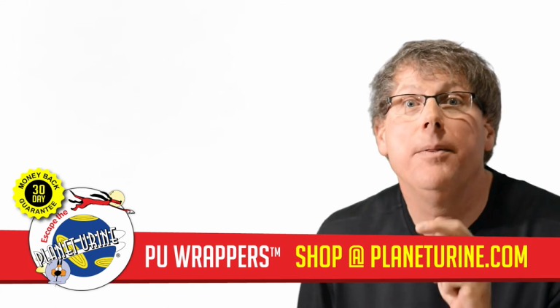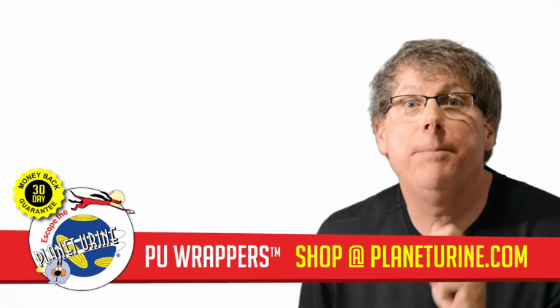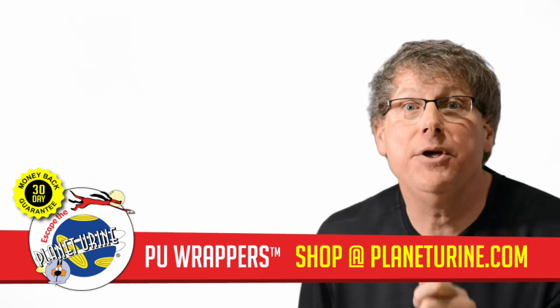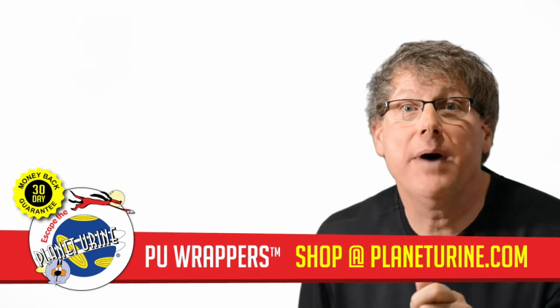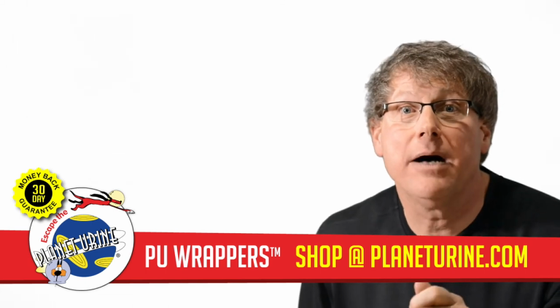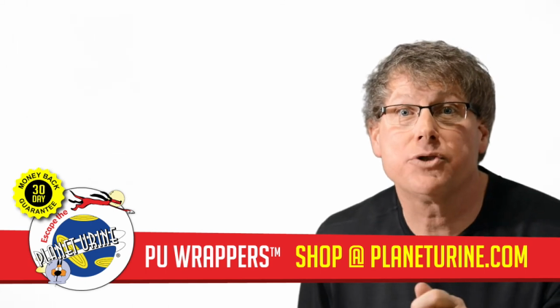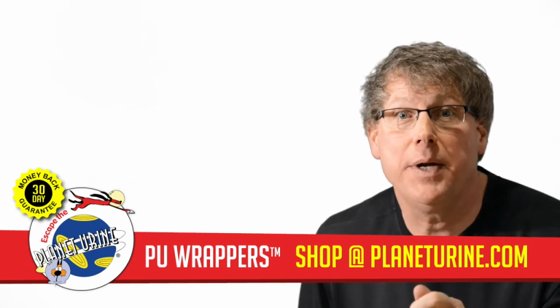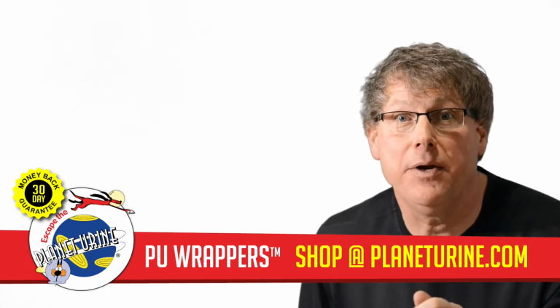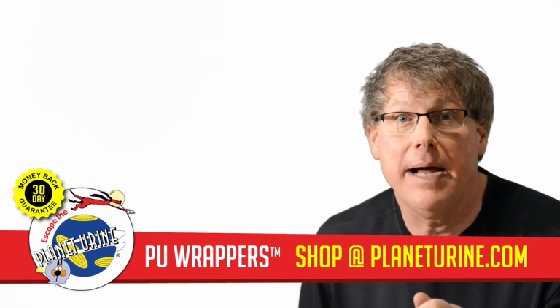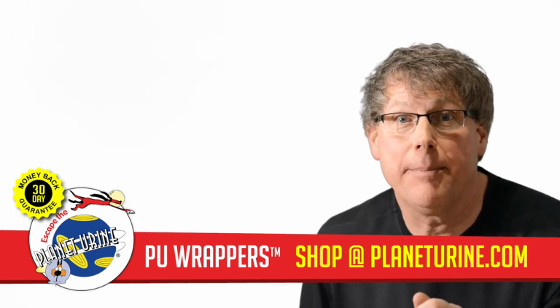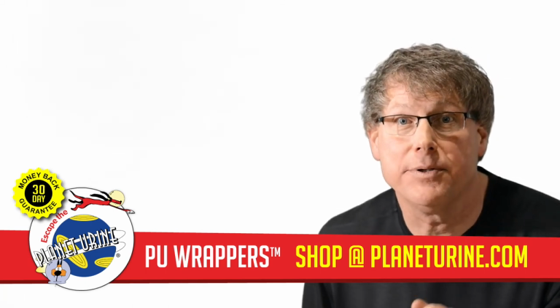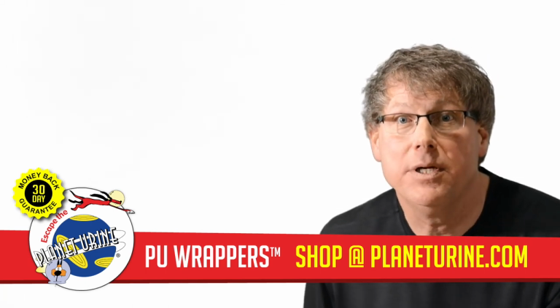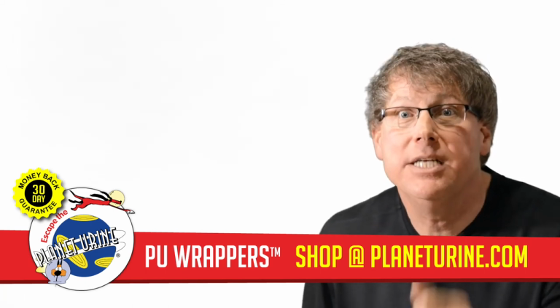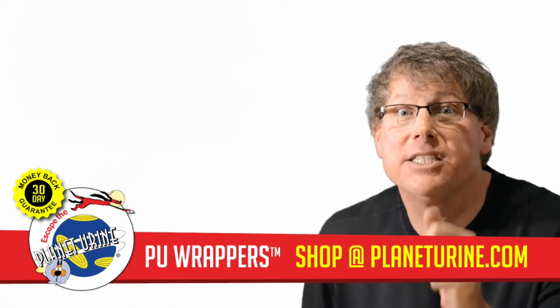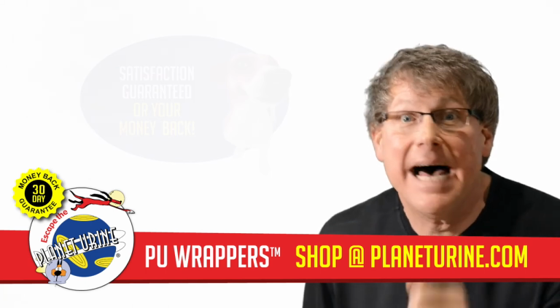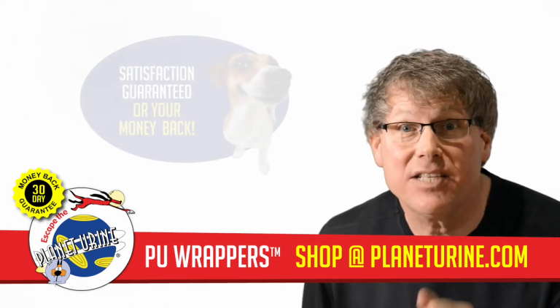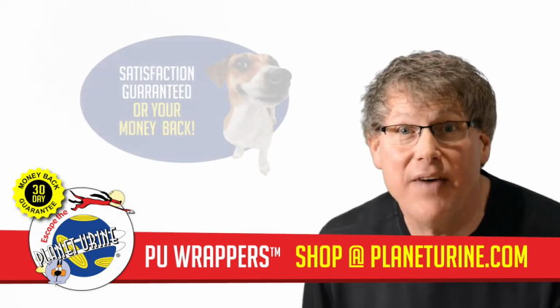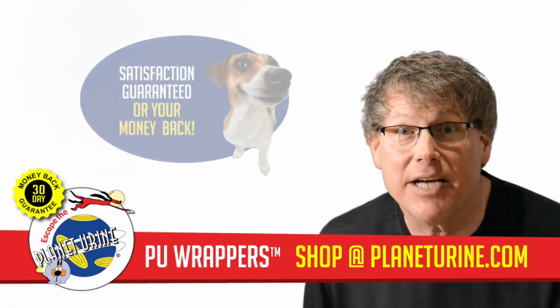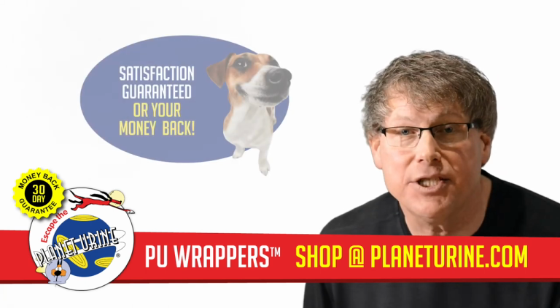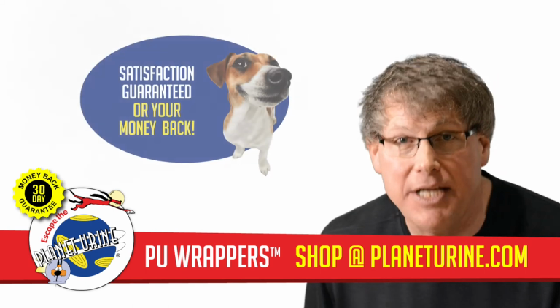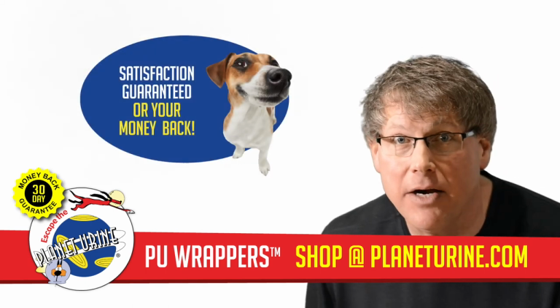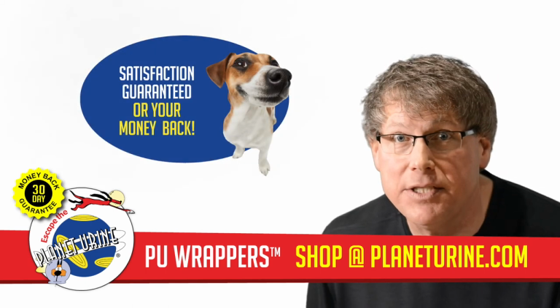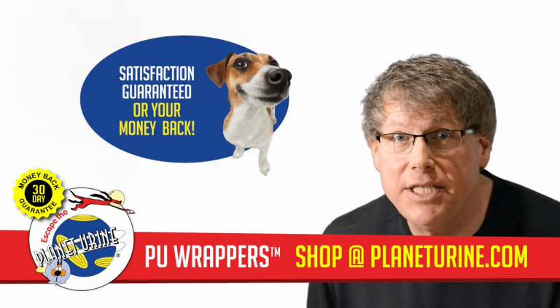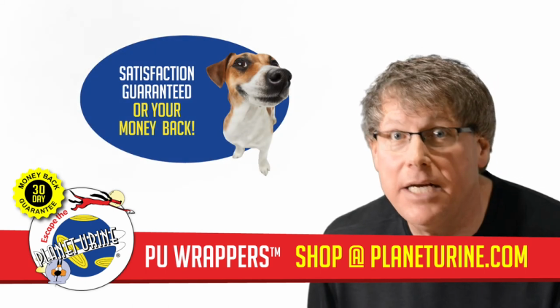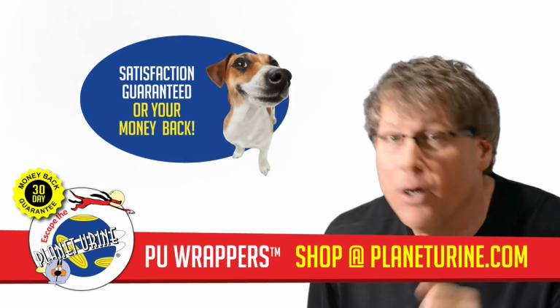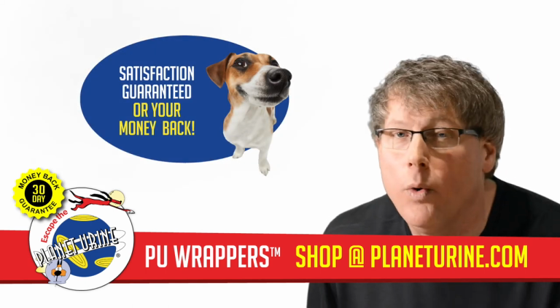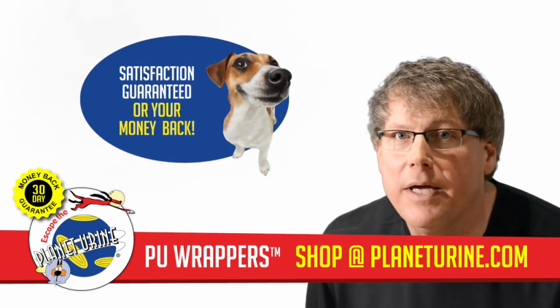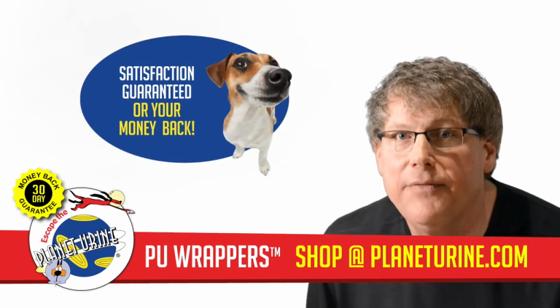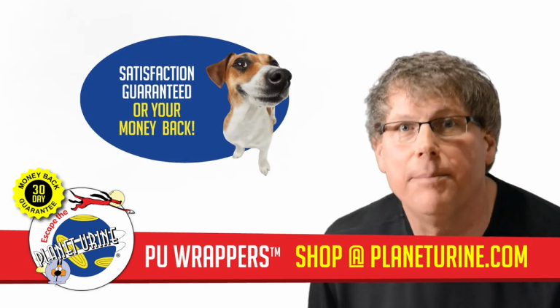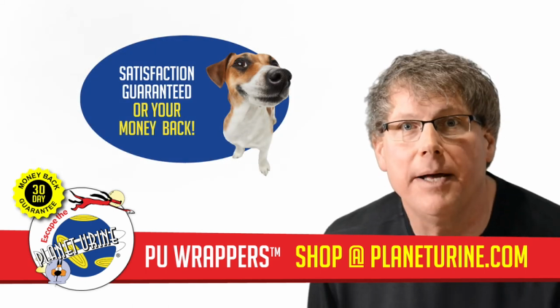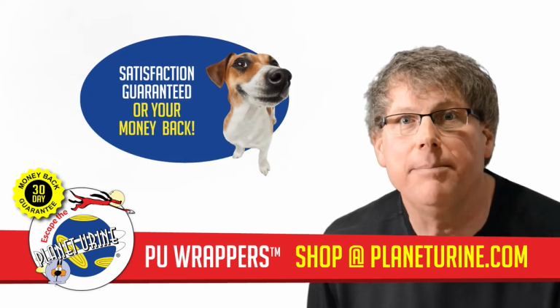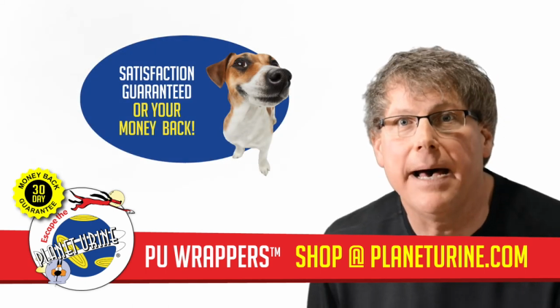PU house training wrappers. Satisfaction guaranteed, or we'll give your money back.